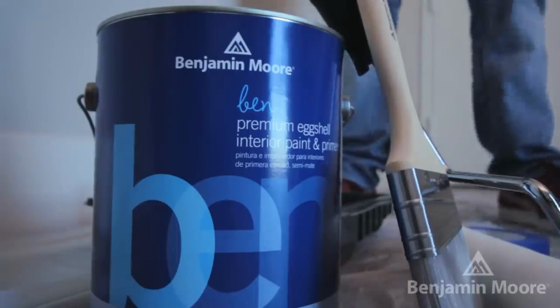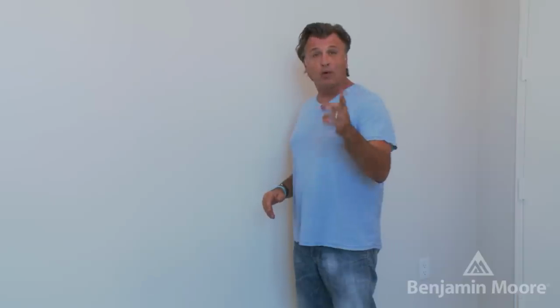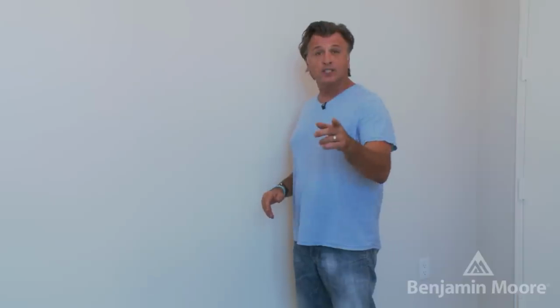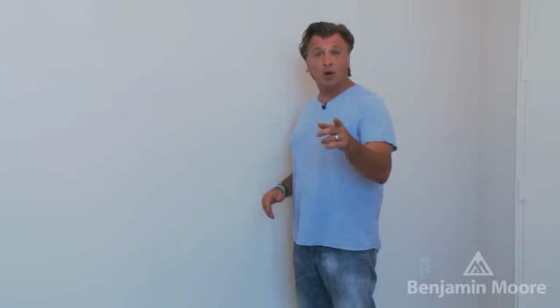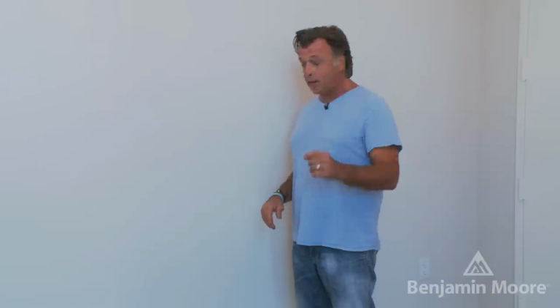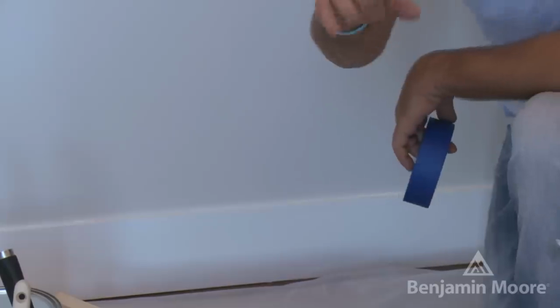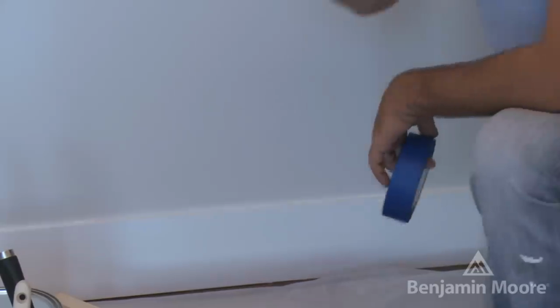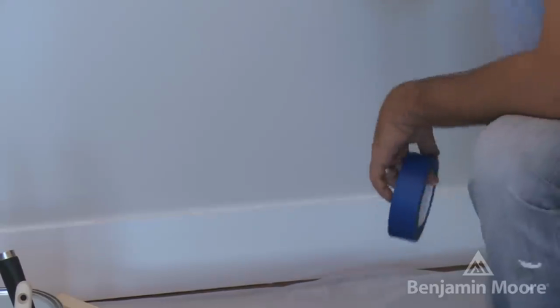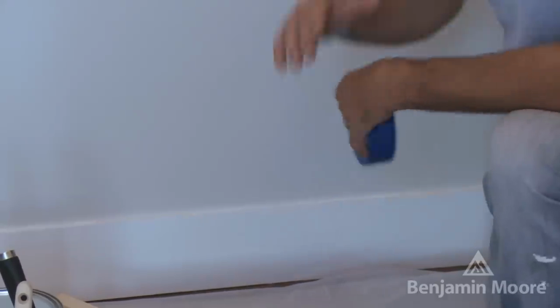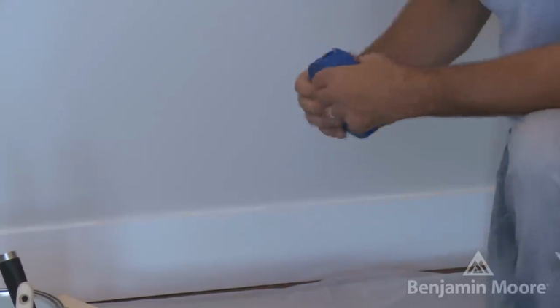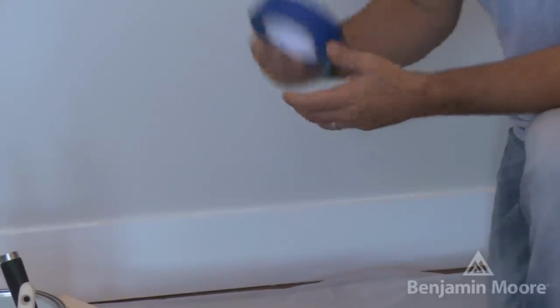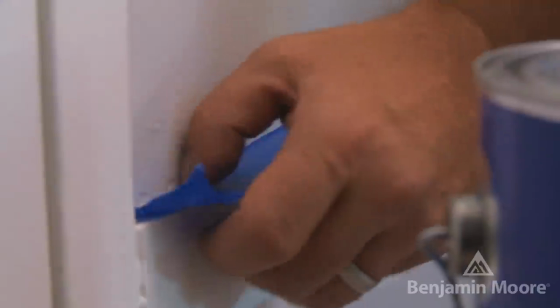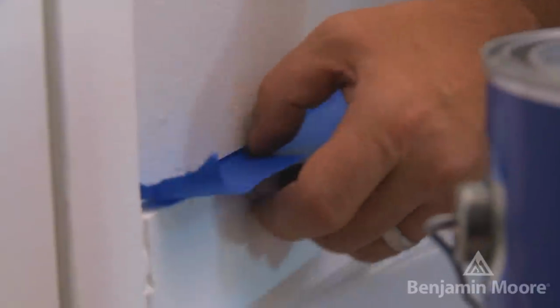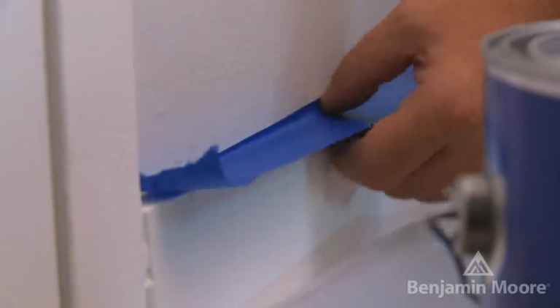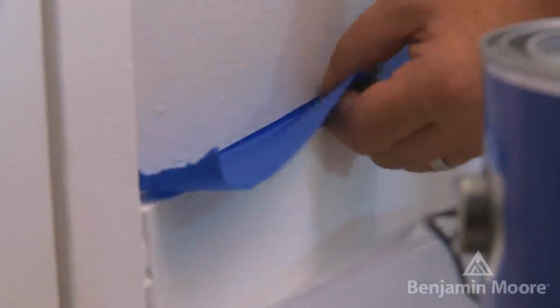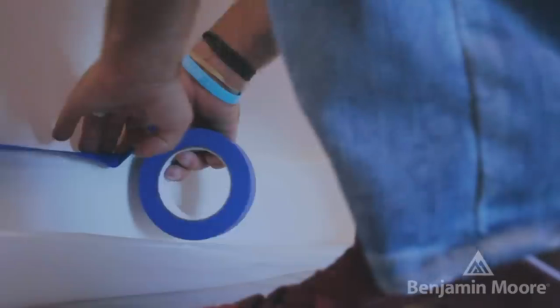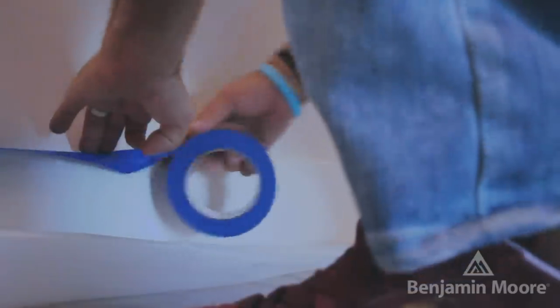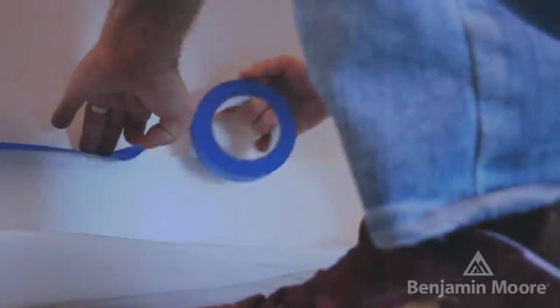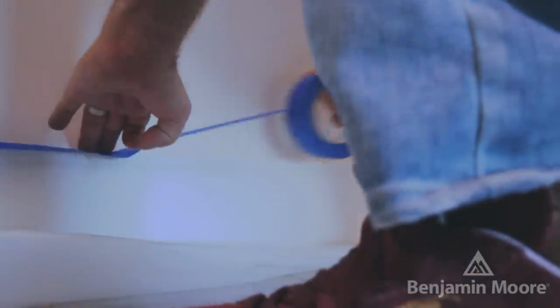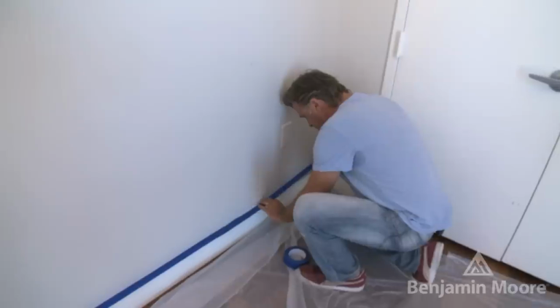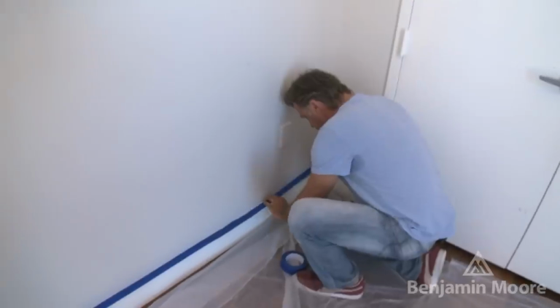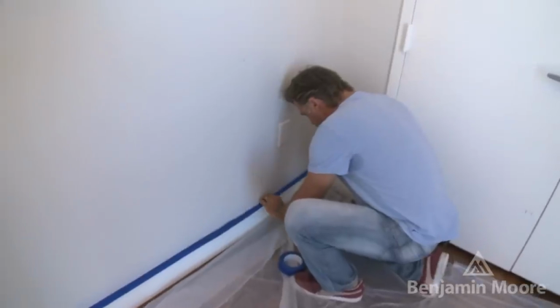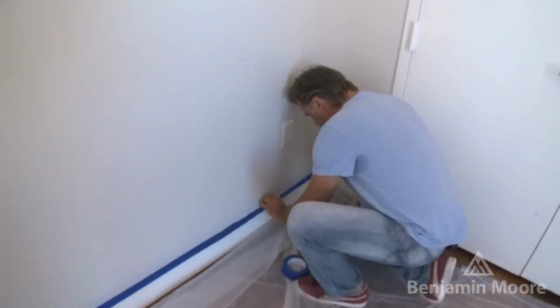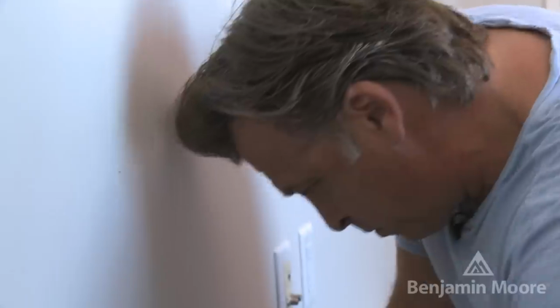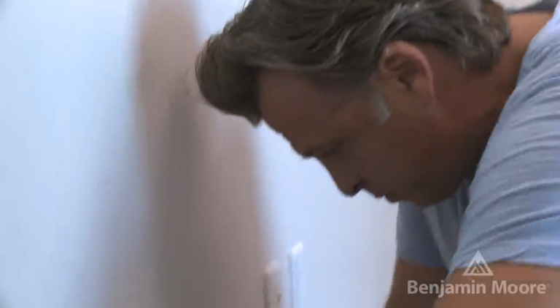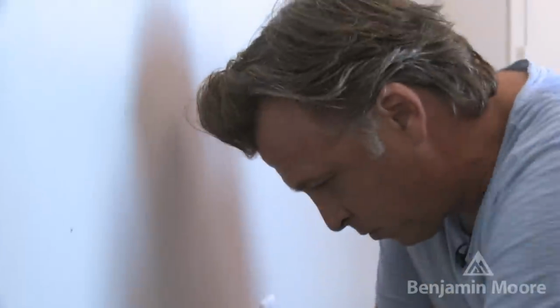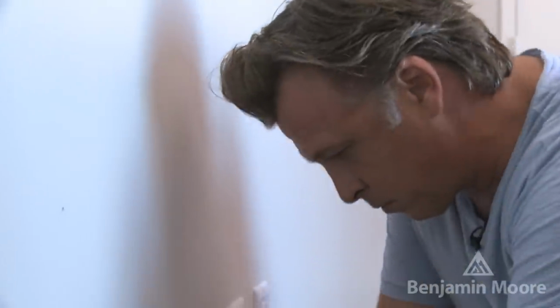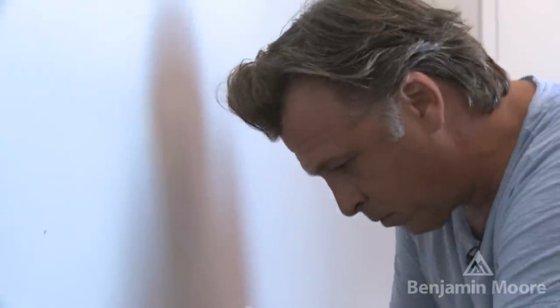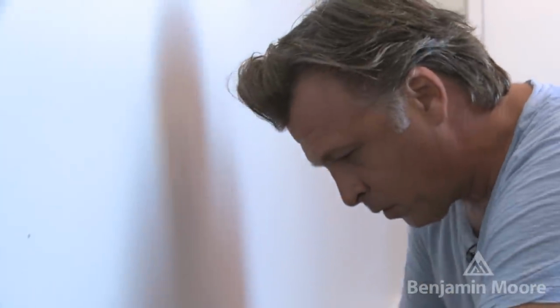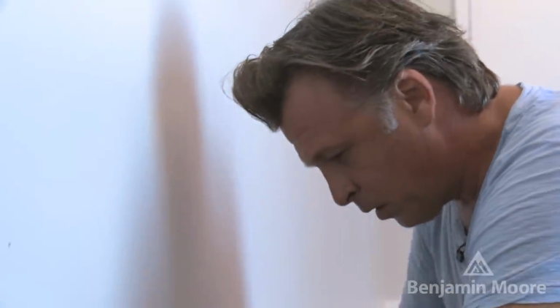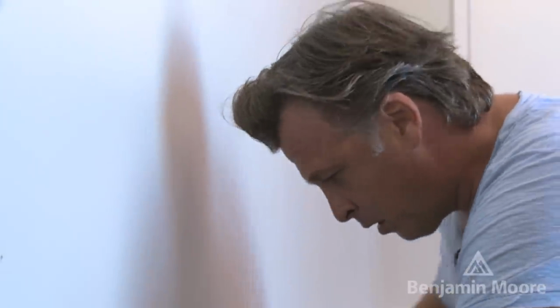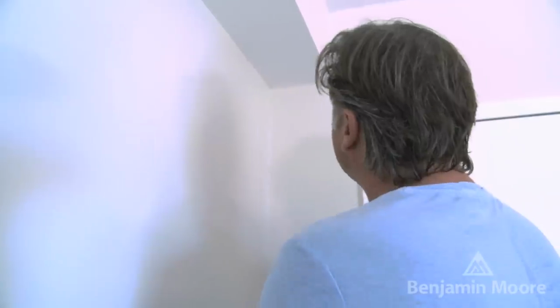Before I start, I'm going to take my painter's tape and I want to protect the edges of my baseboard and adjacent wall so I don't get any paint where I don't want it.